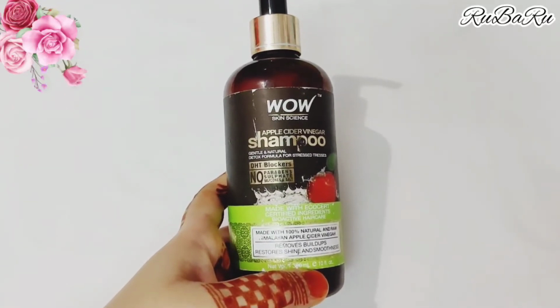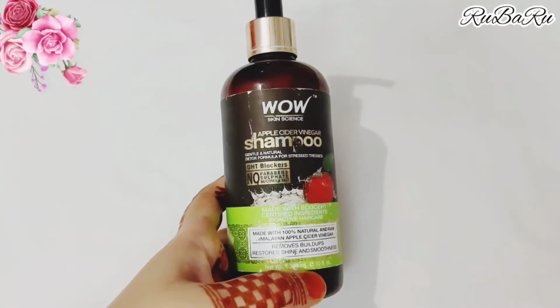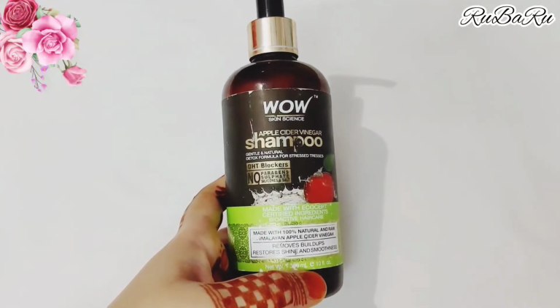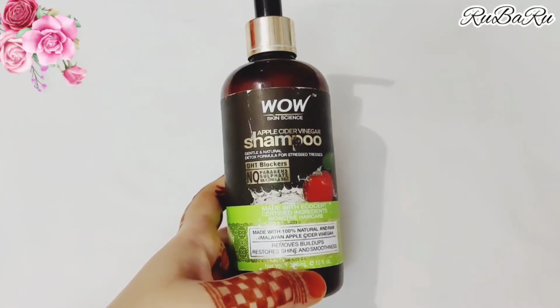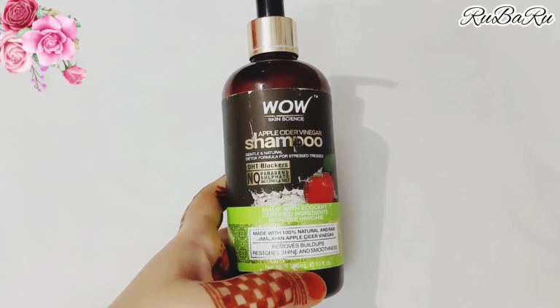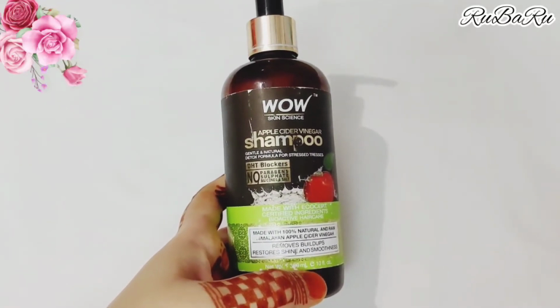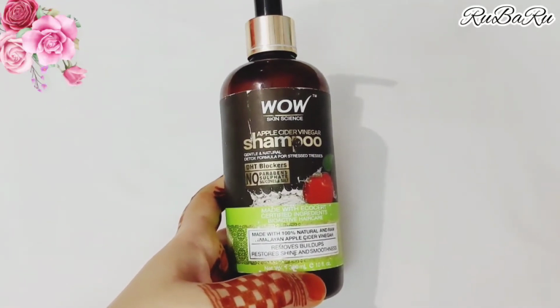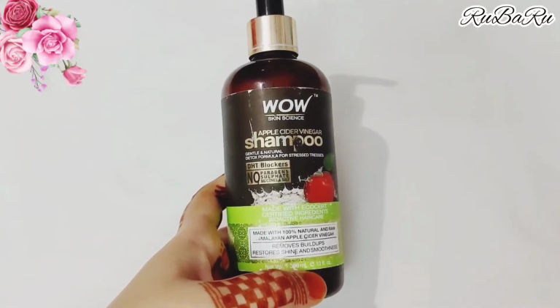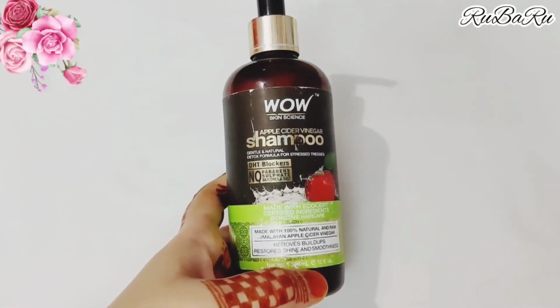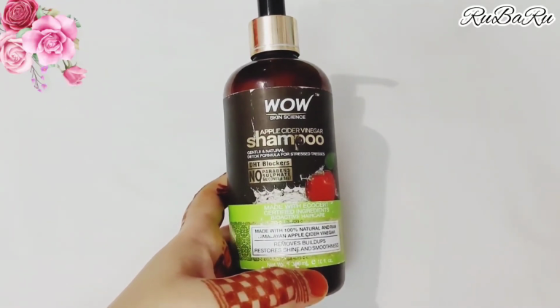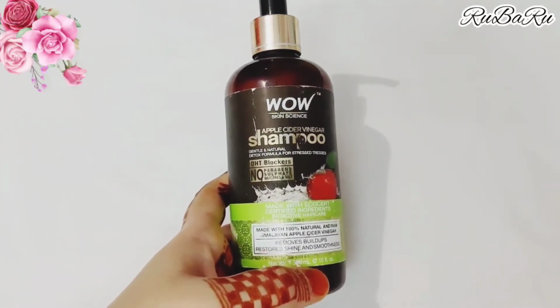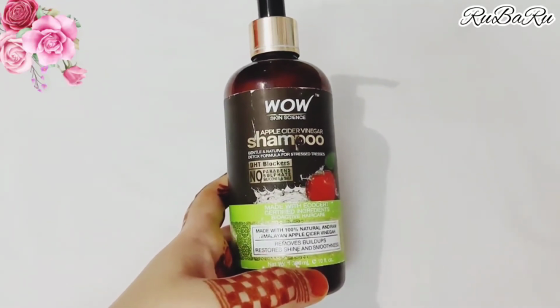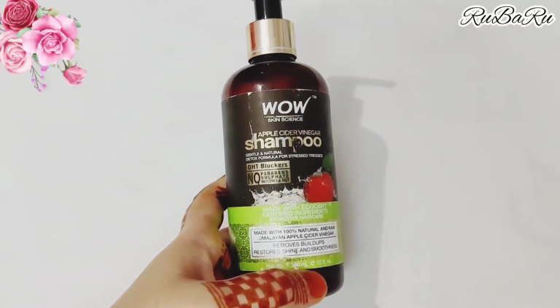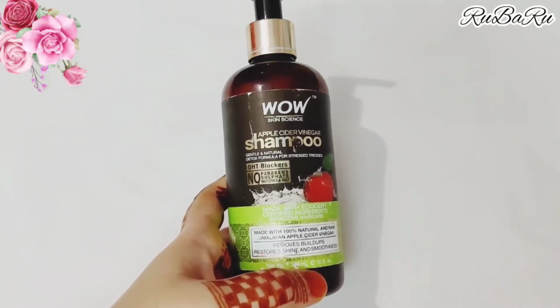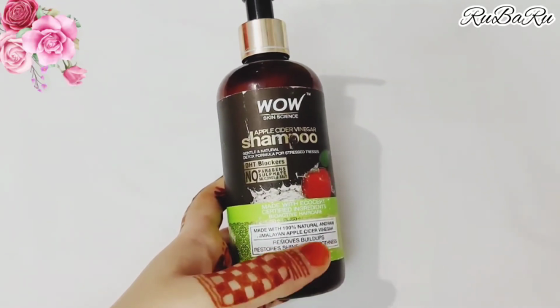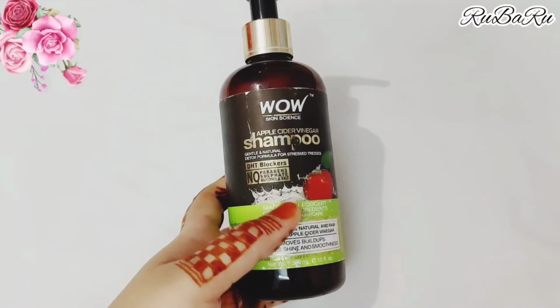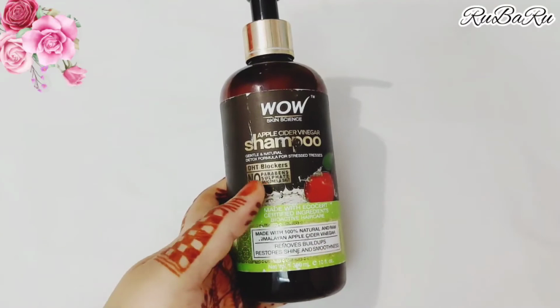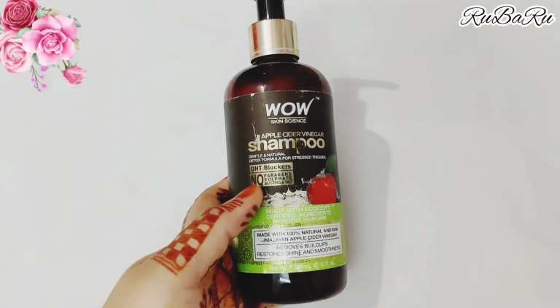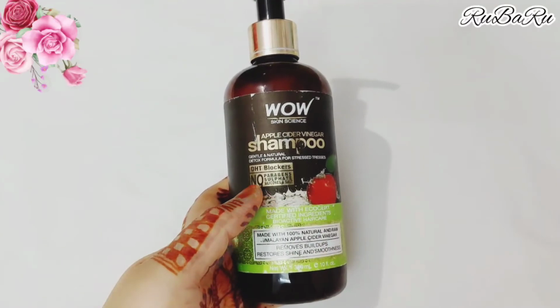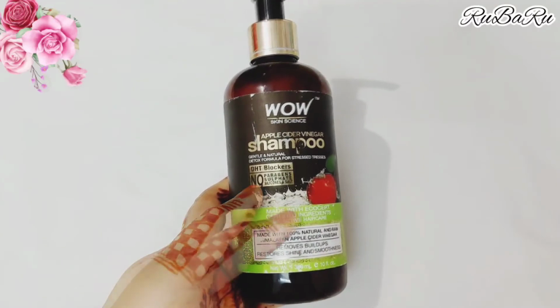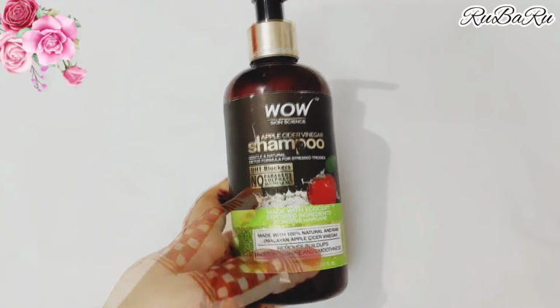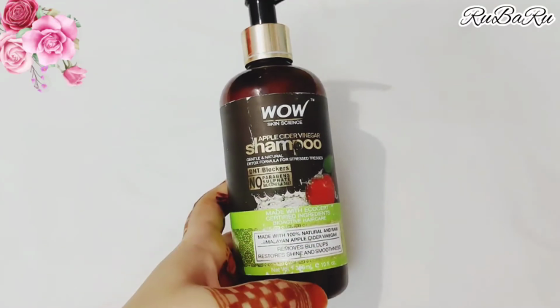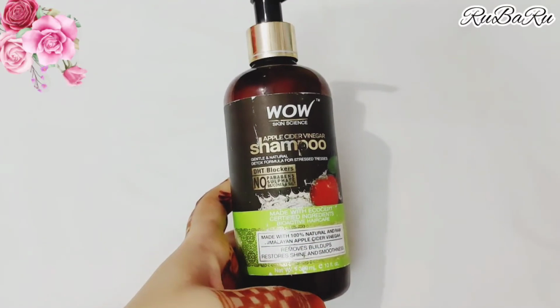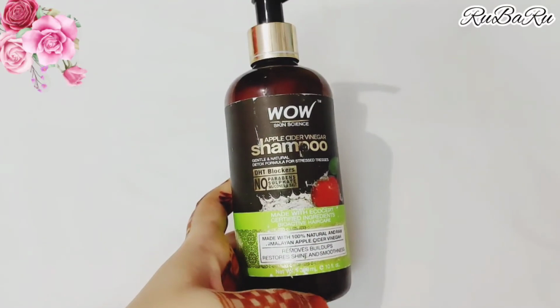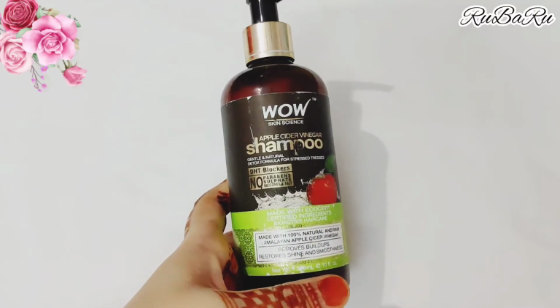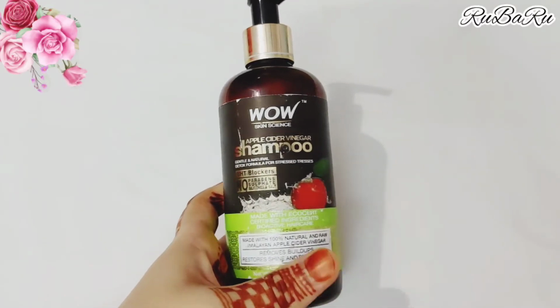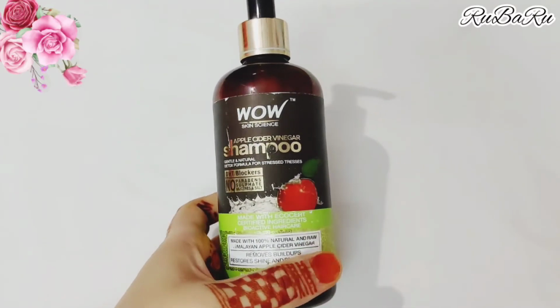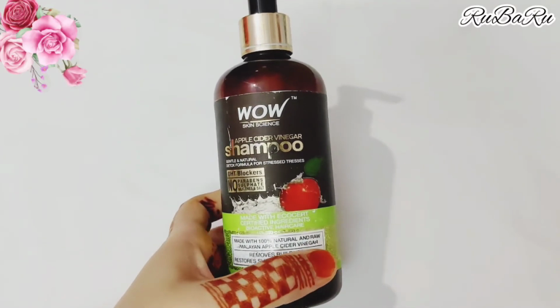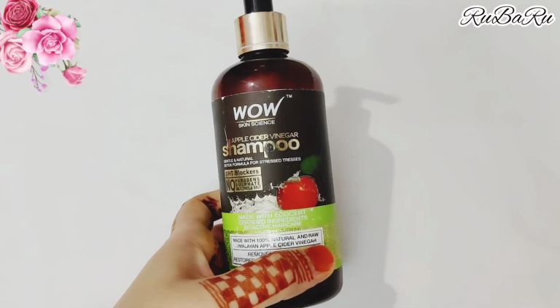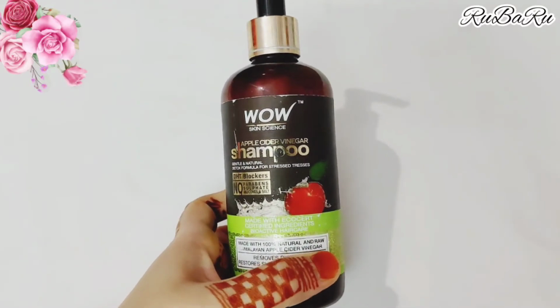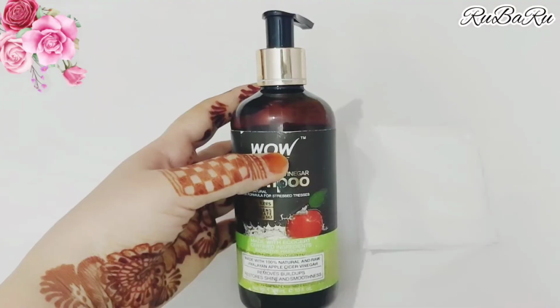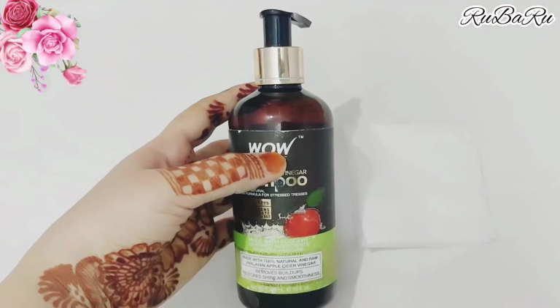This shampoo will make your hair naturally smooth and shiny. If your hair is dry, frizzy, and damaged, you should also use a conditioner along with this shampoo.